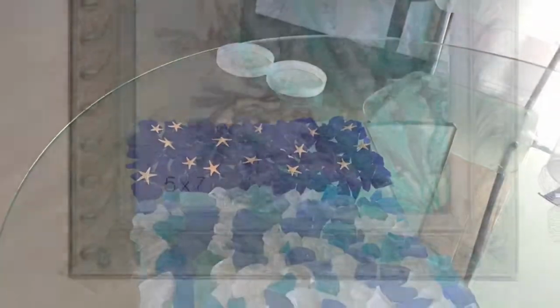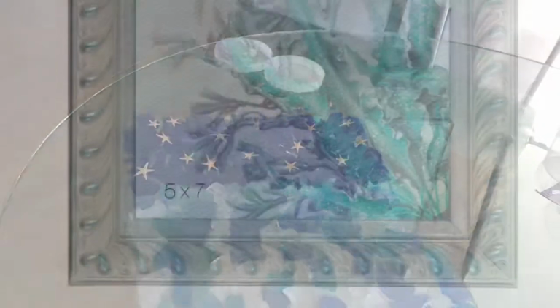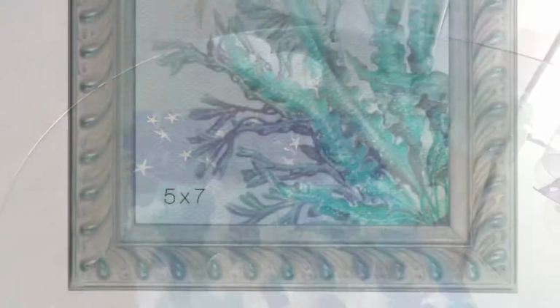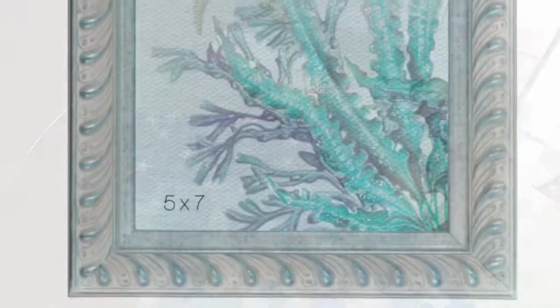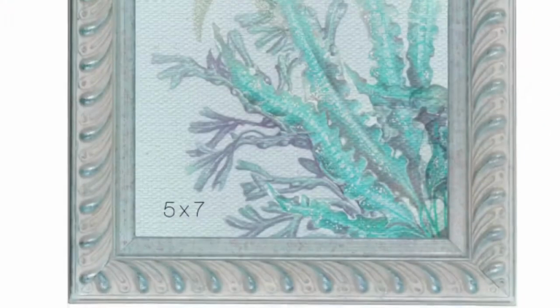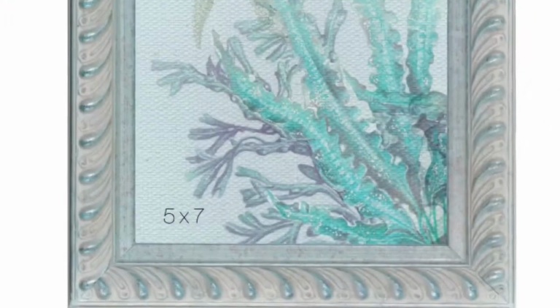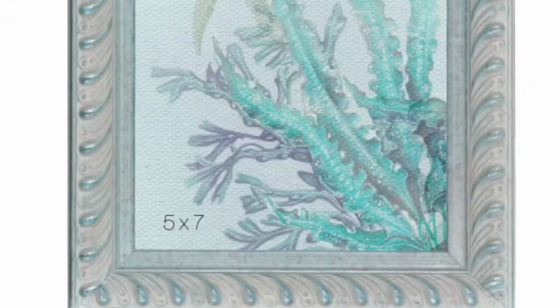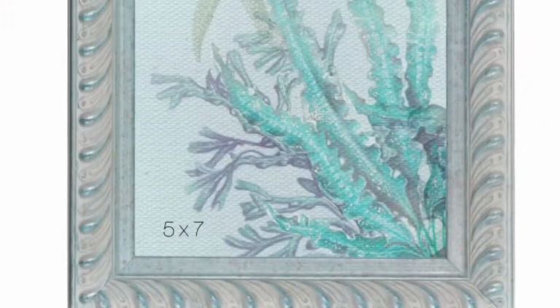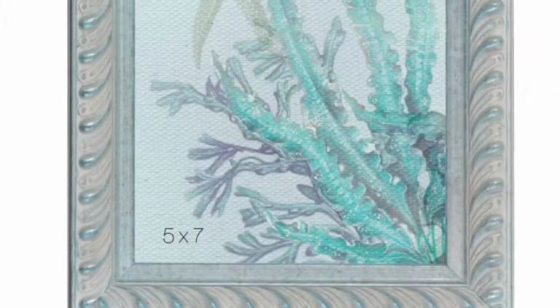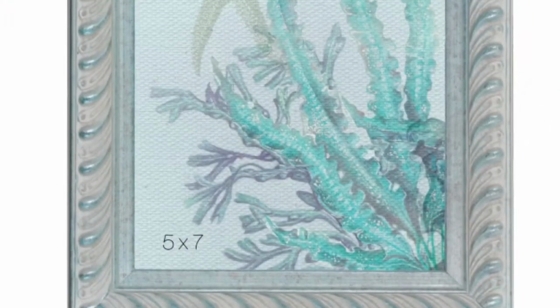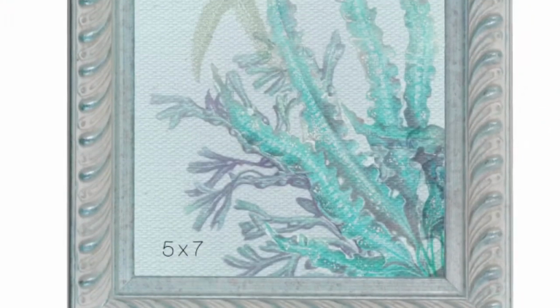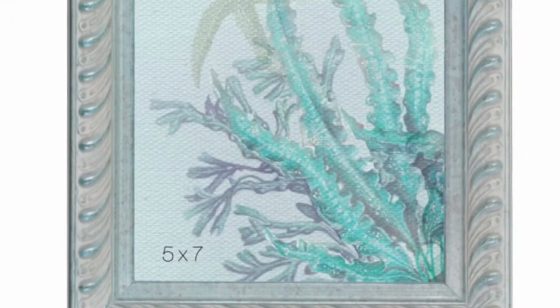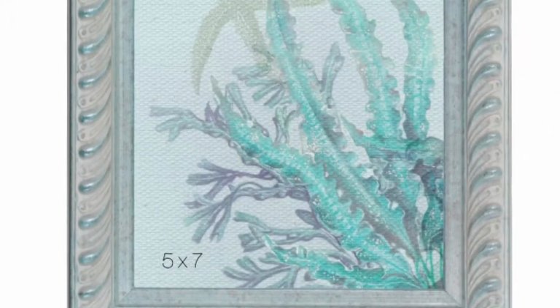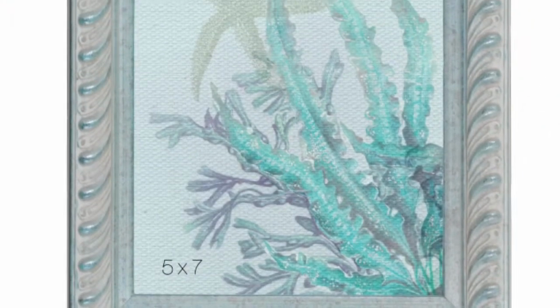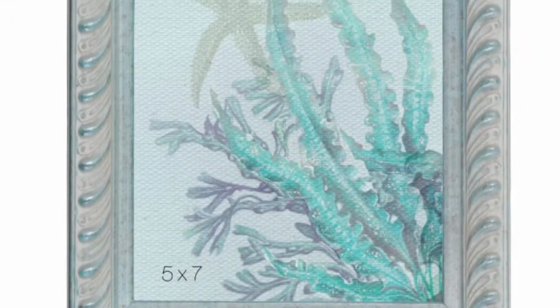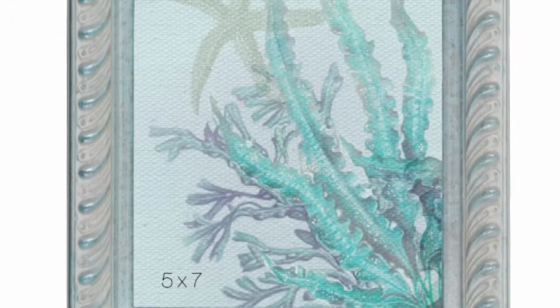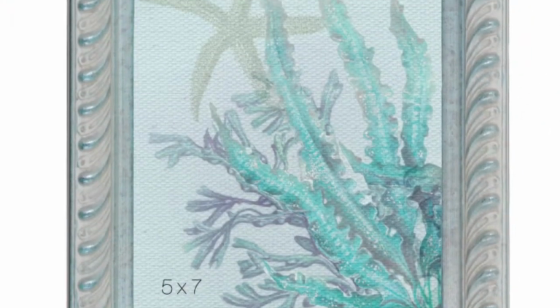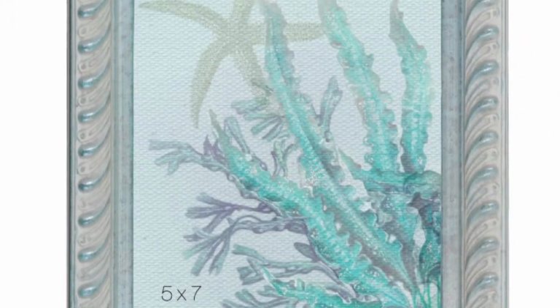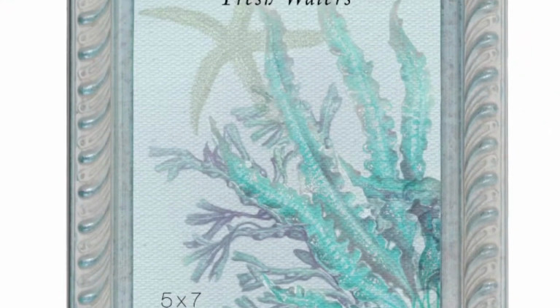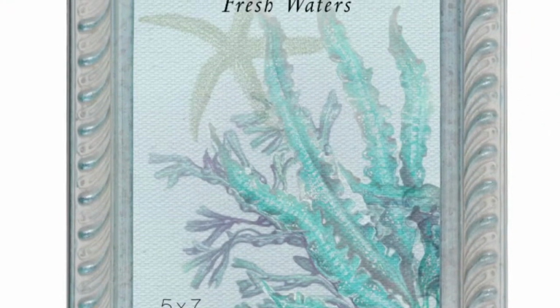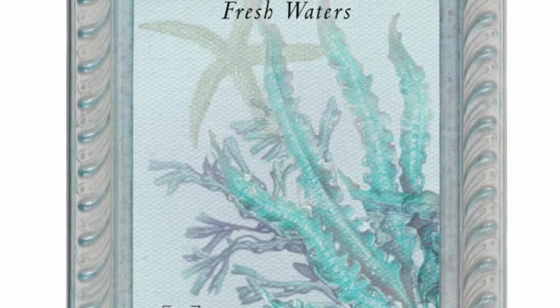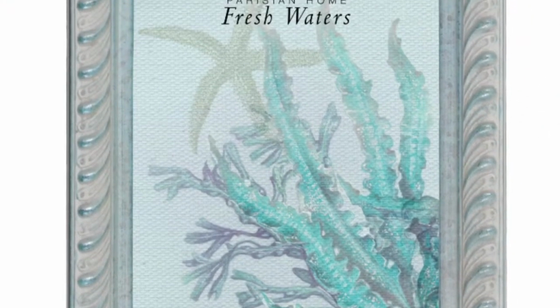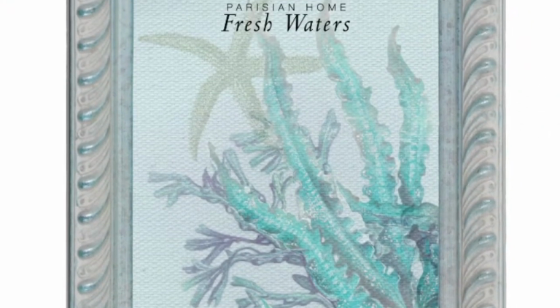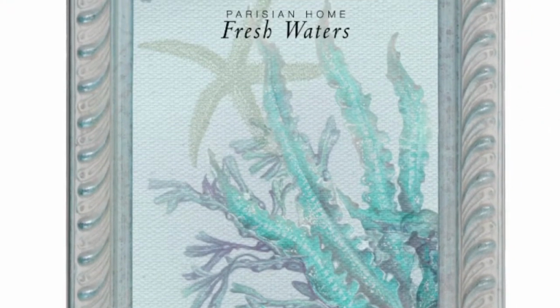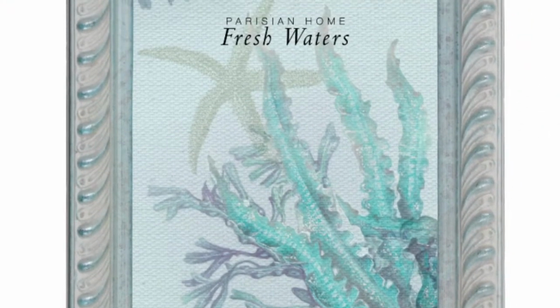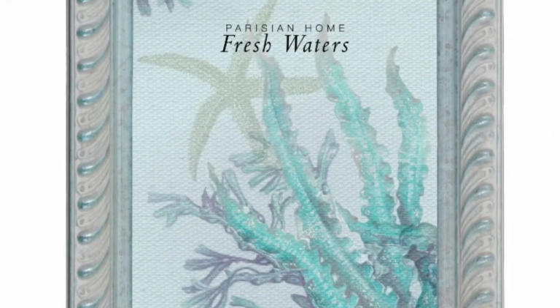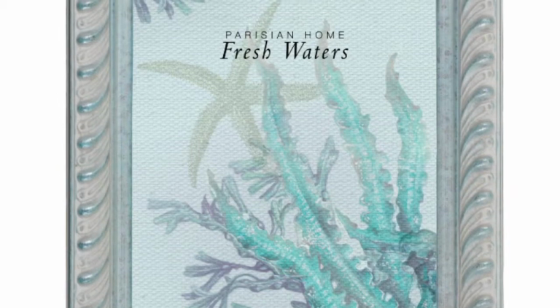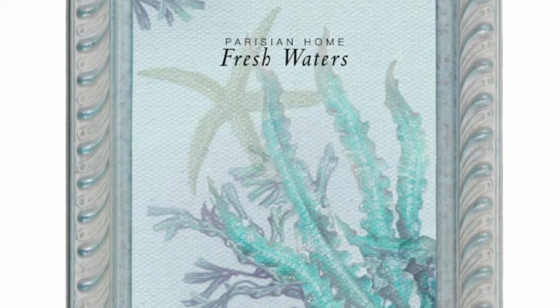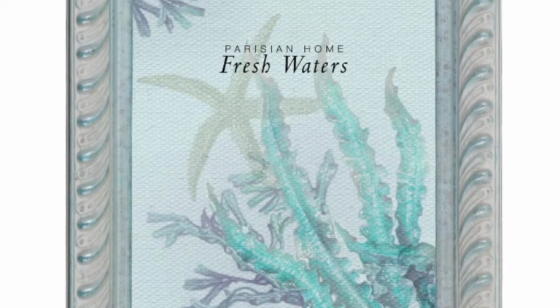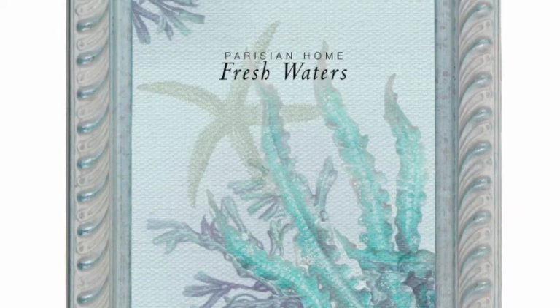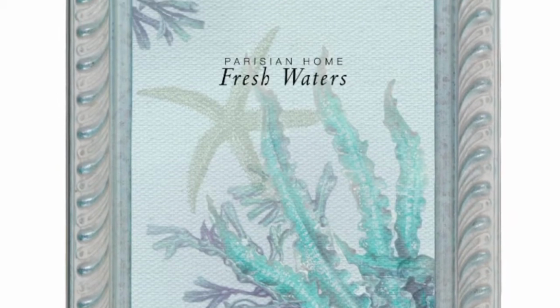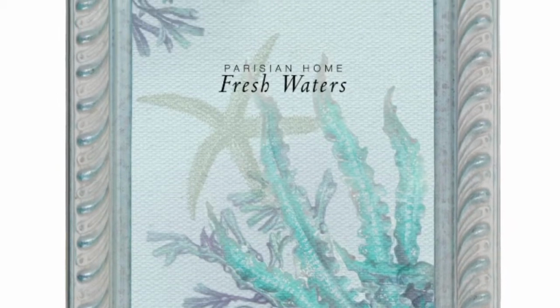I ordered two frames. I have to put them together to mount this.